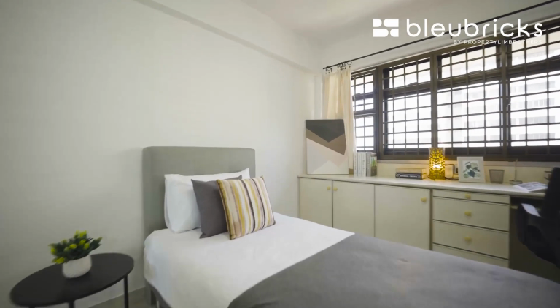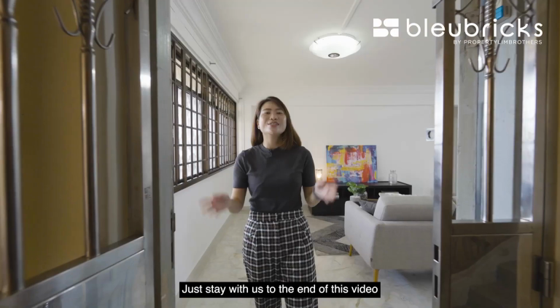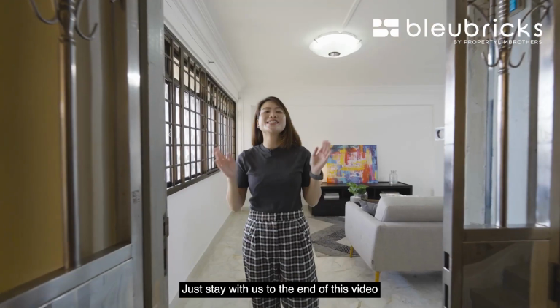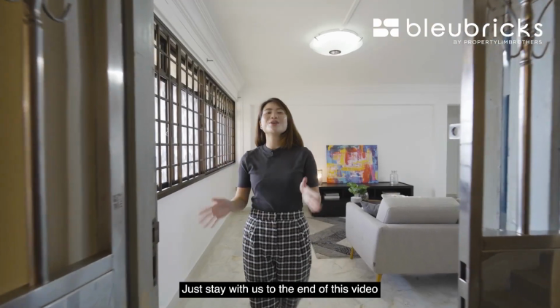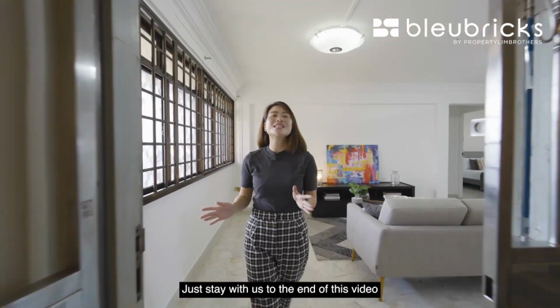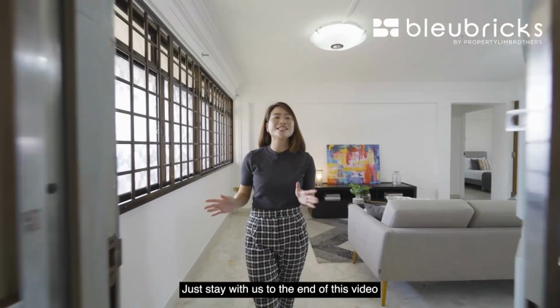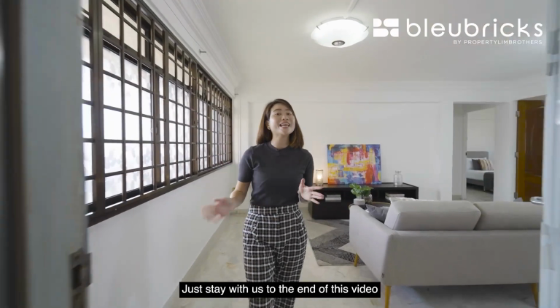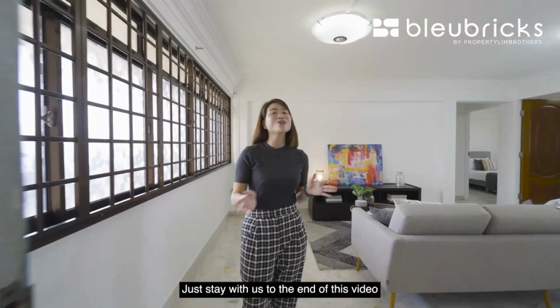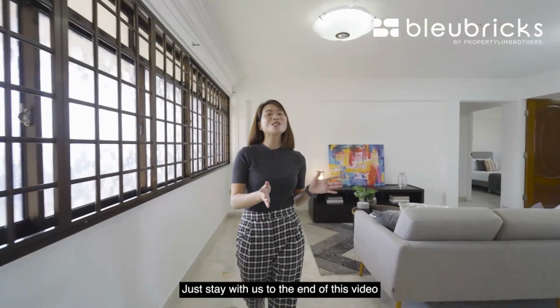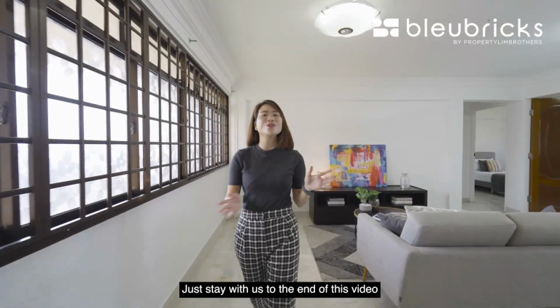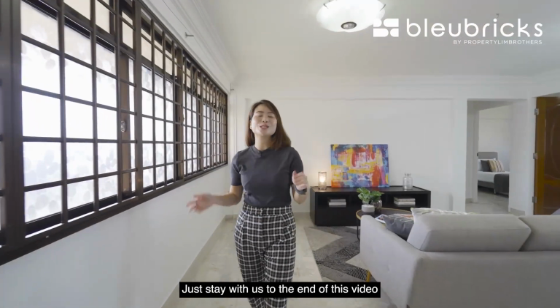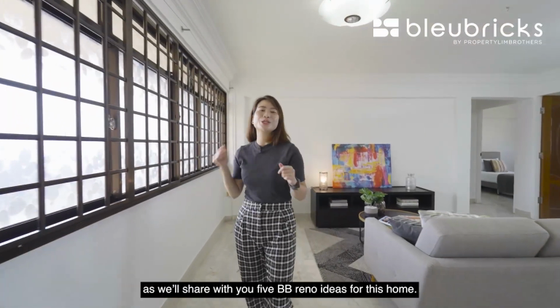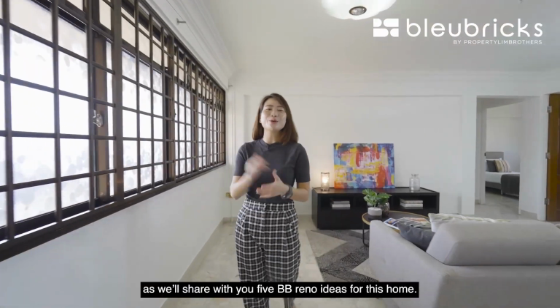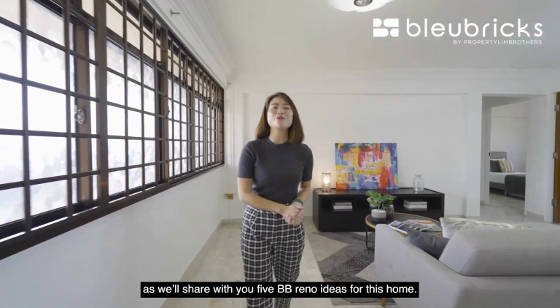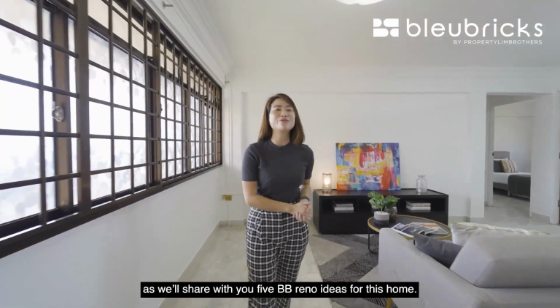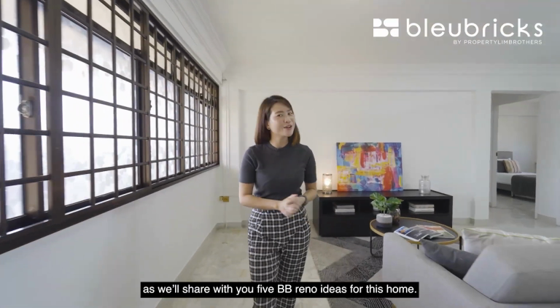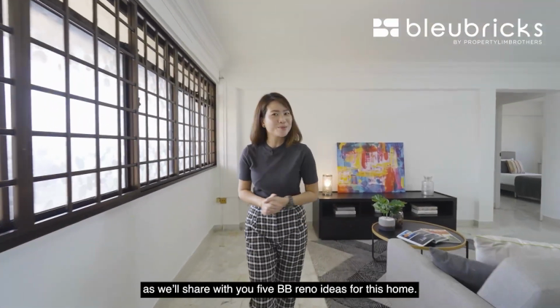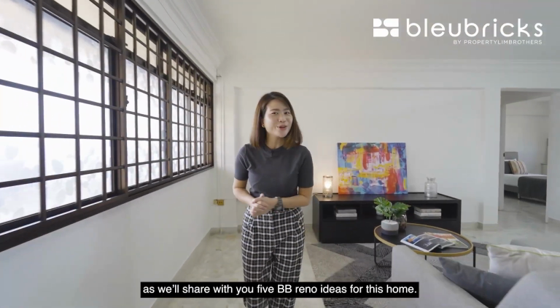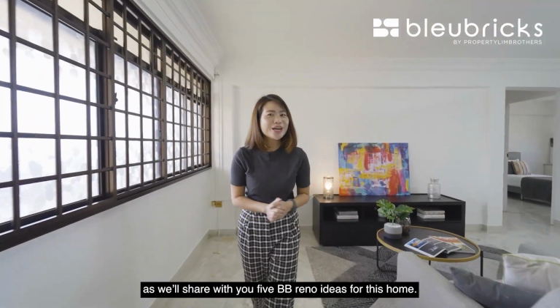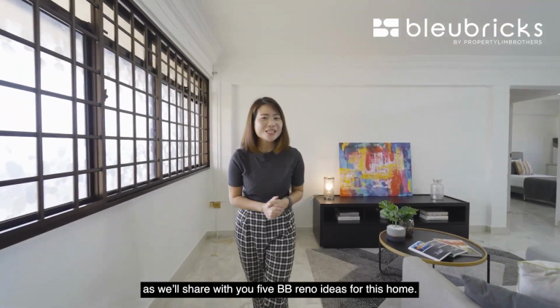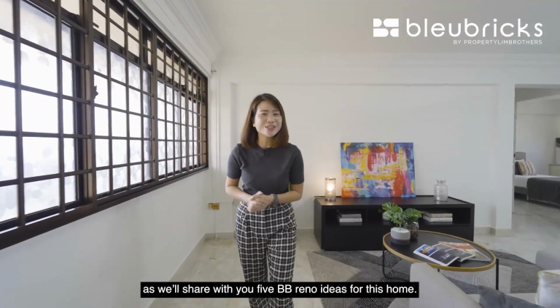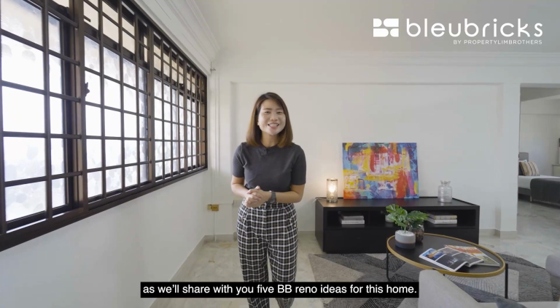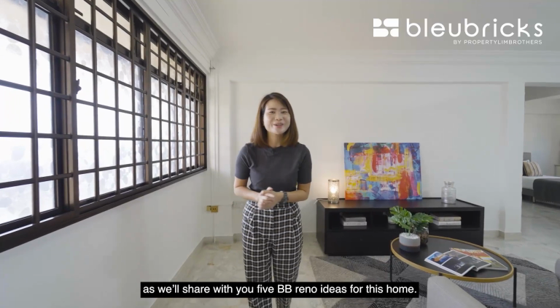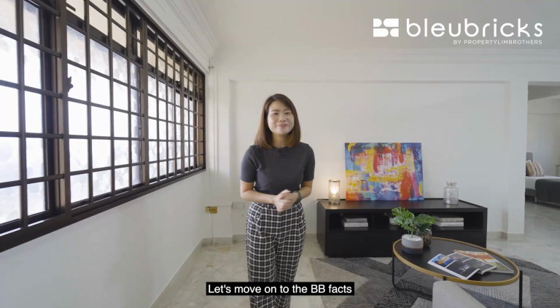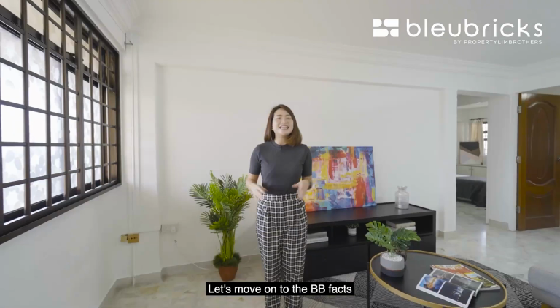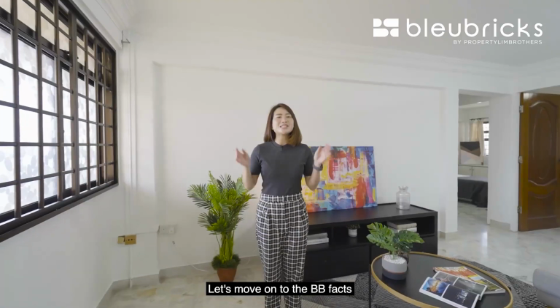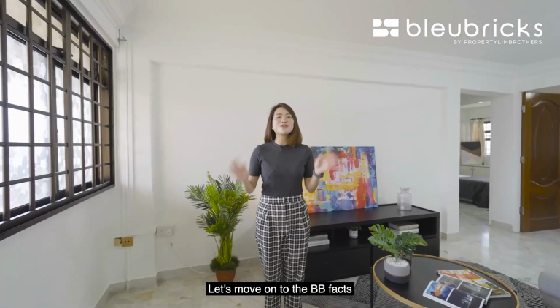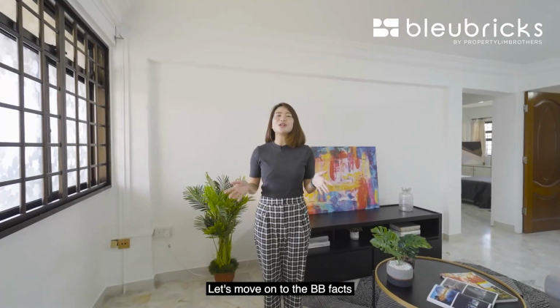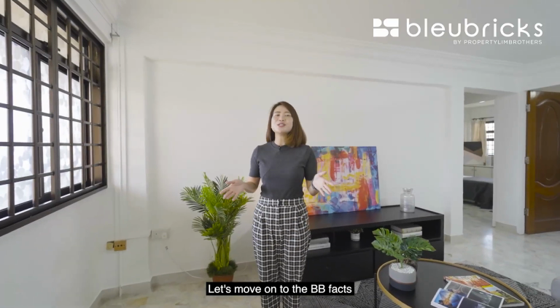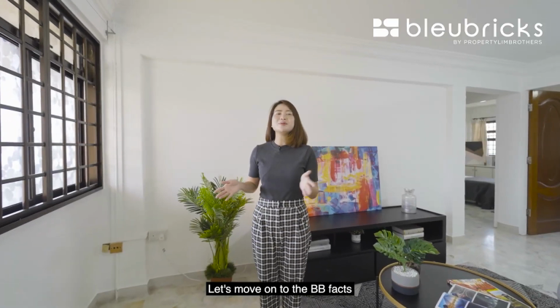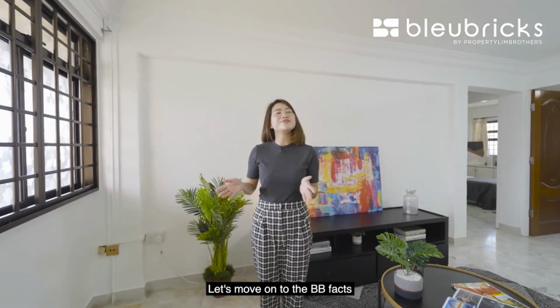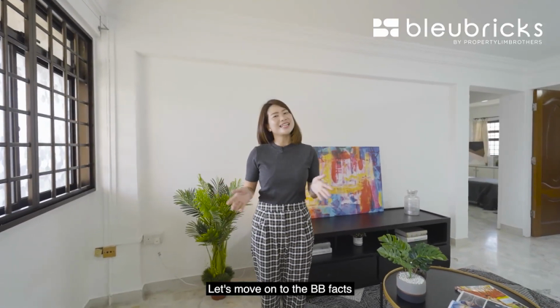Do stay with us to the end of this video as we share with you five BB Reno Ideas for this home. Let's move on to BB Facts.